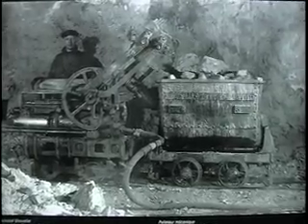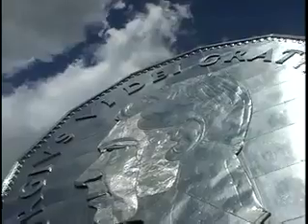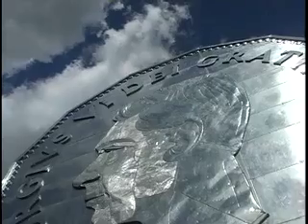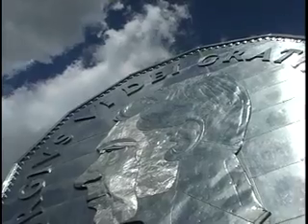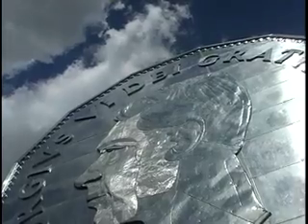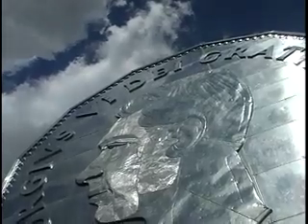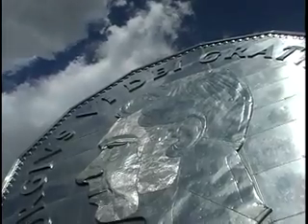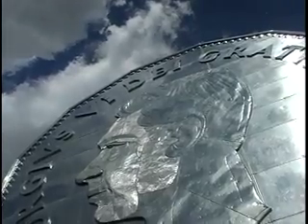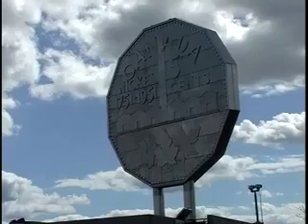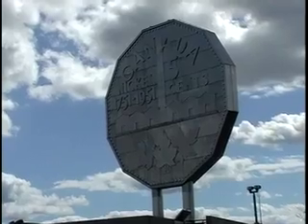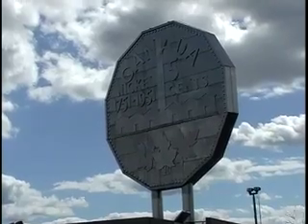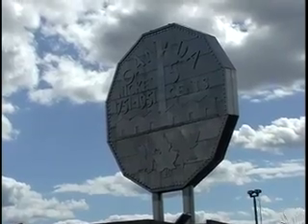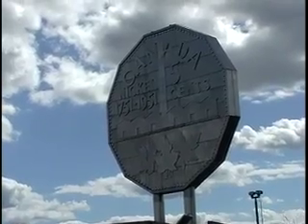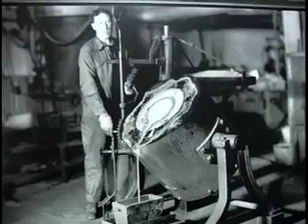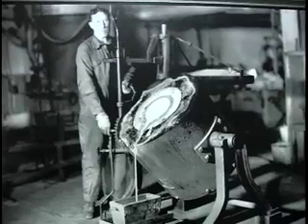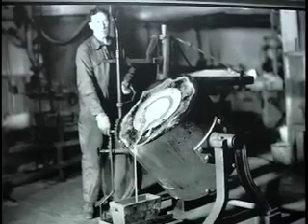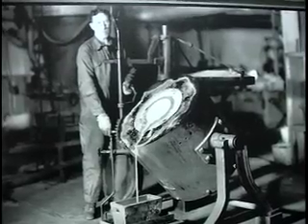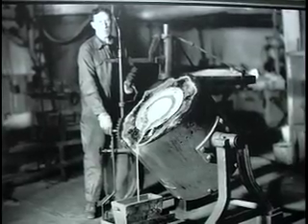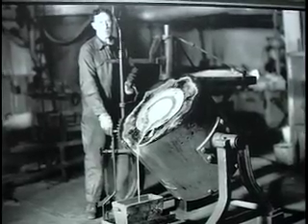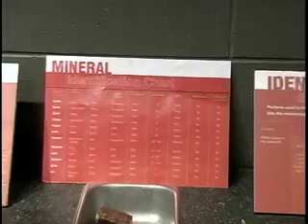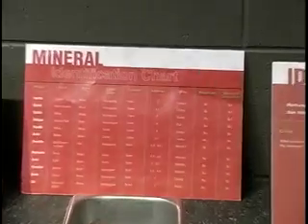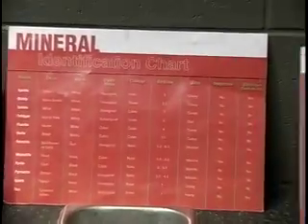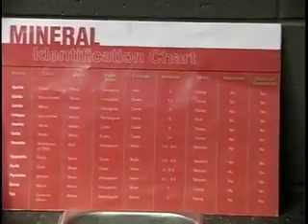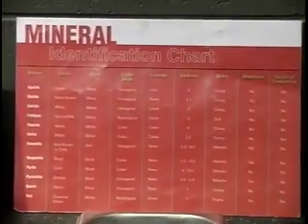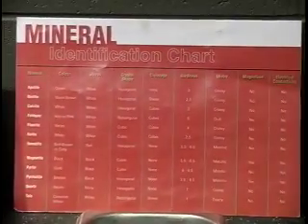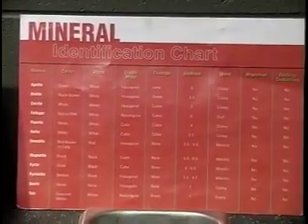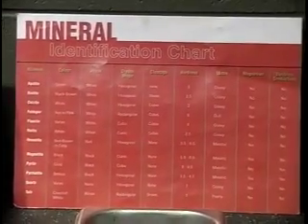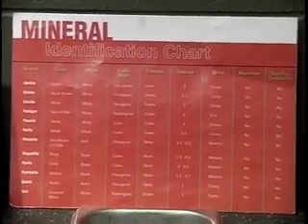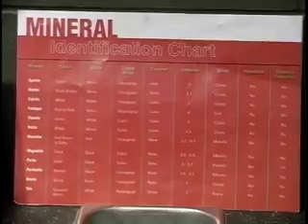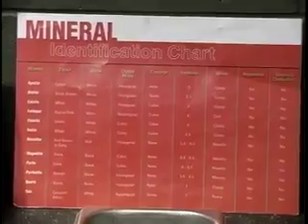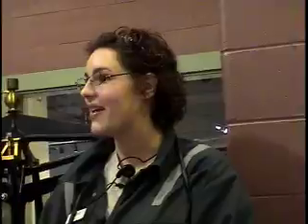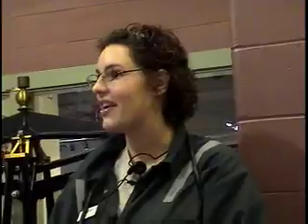What do we mine here in Sudbury? Nickel, copper, iron, sulfur, cobalt. There are about 13 metals here.